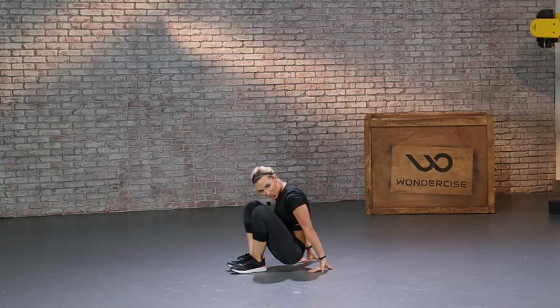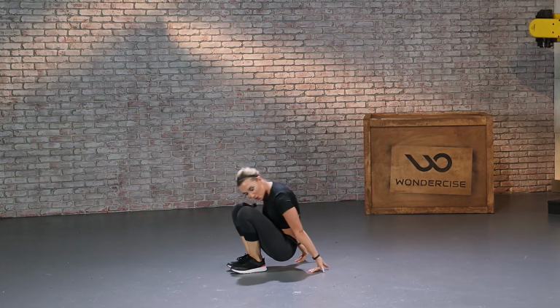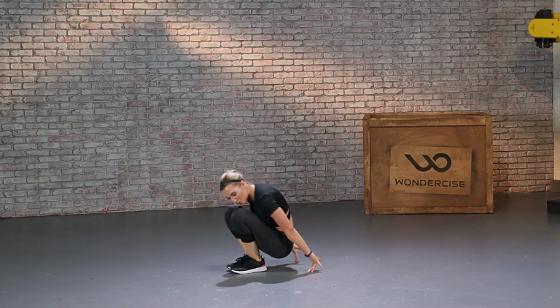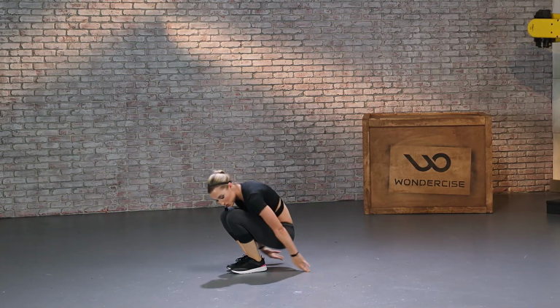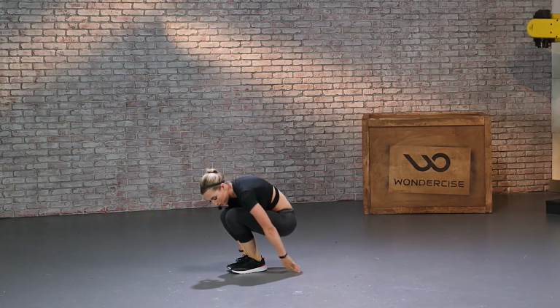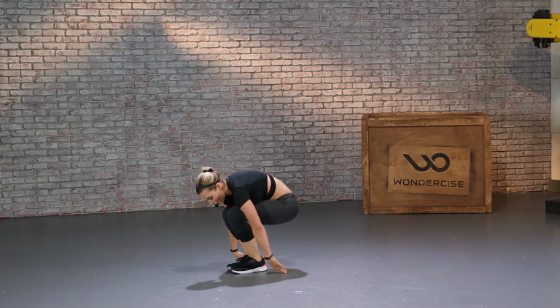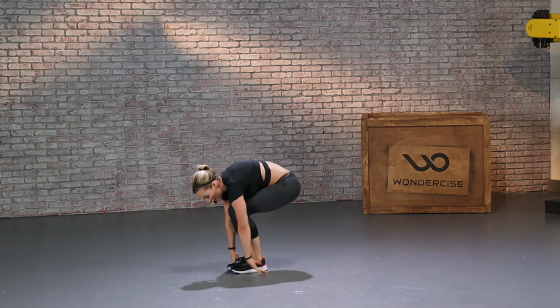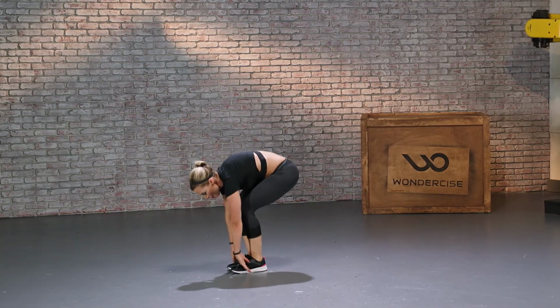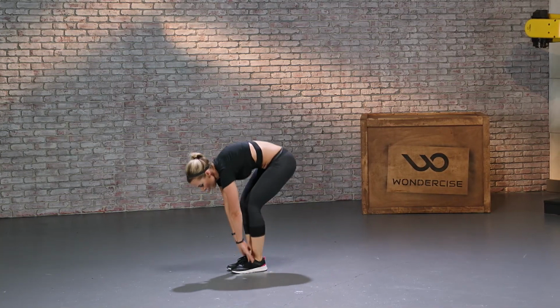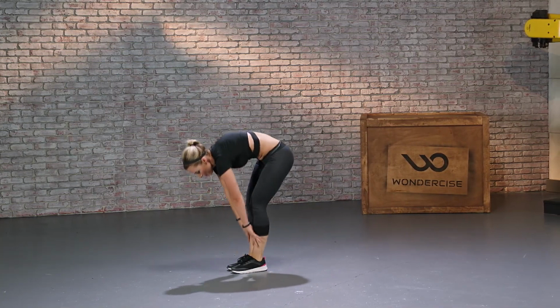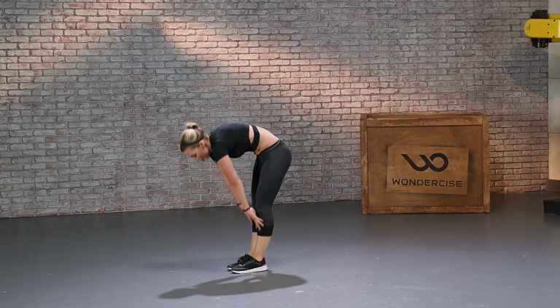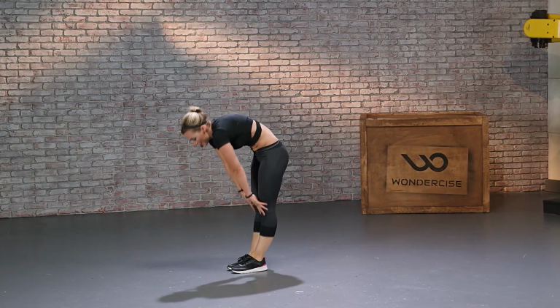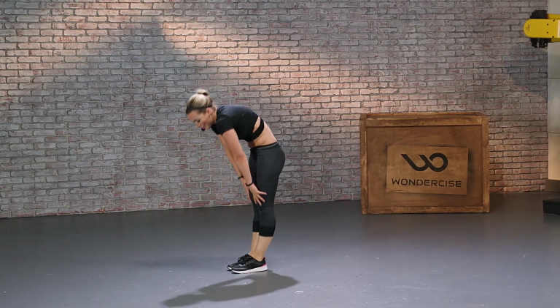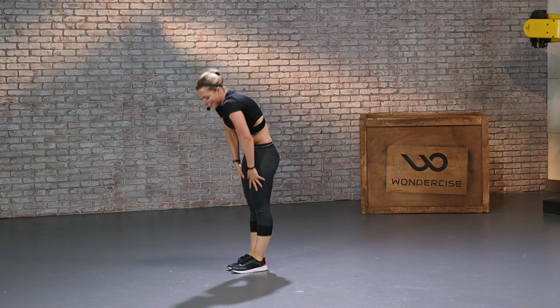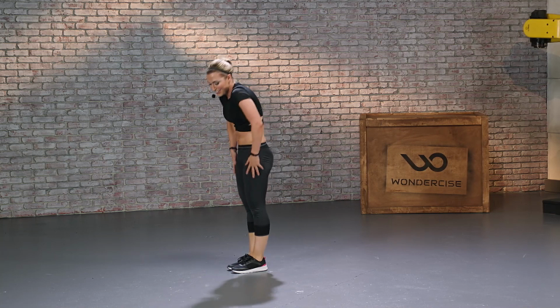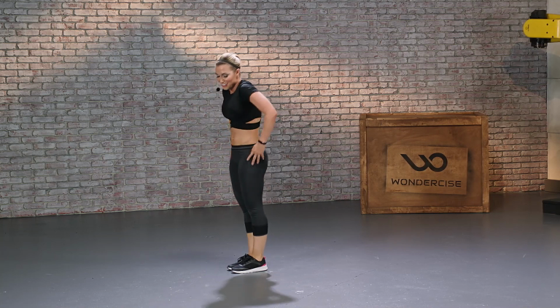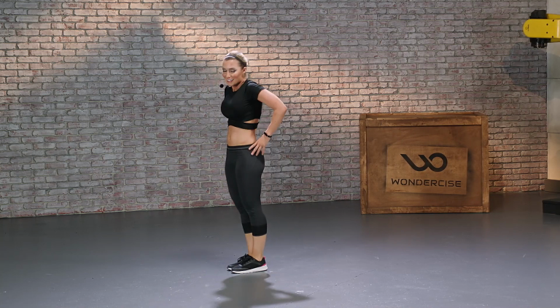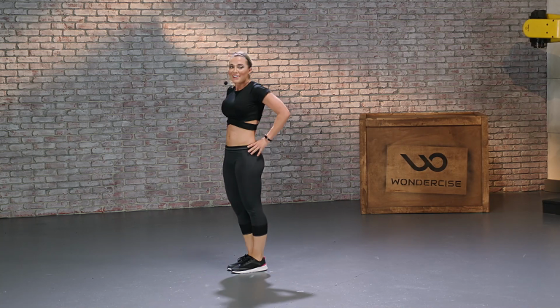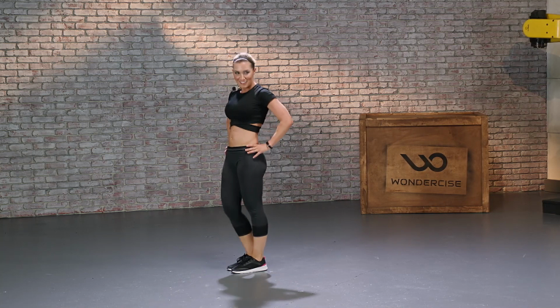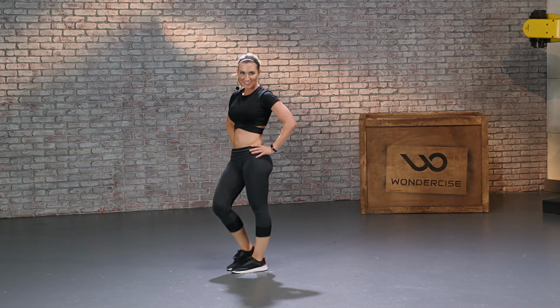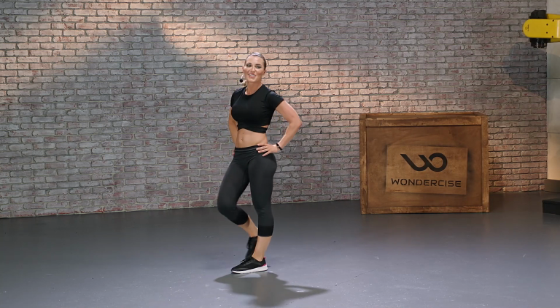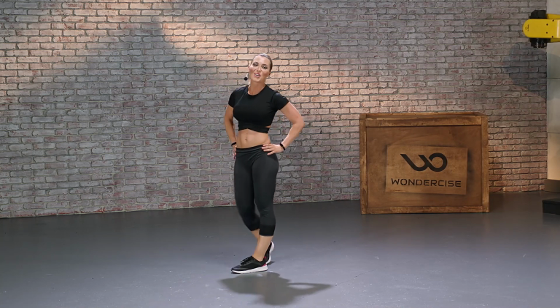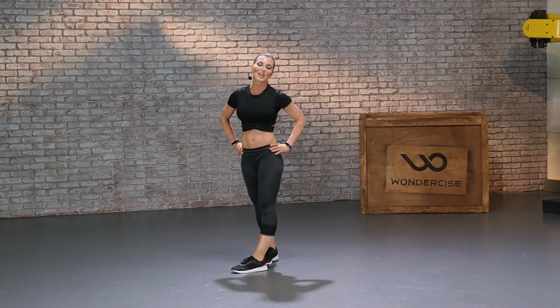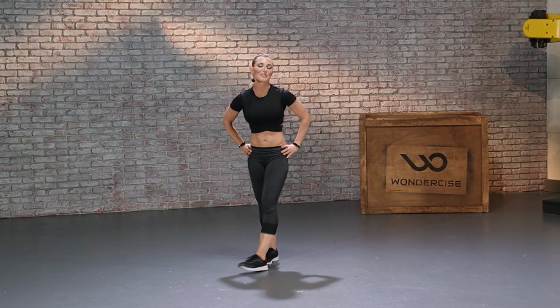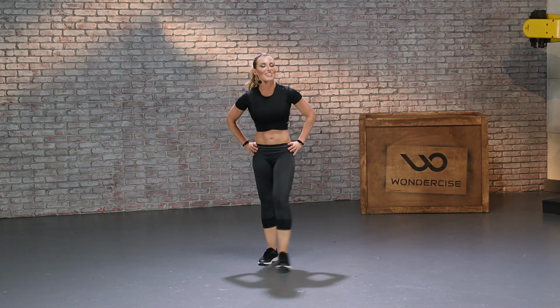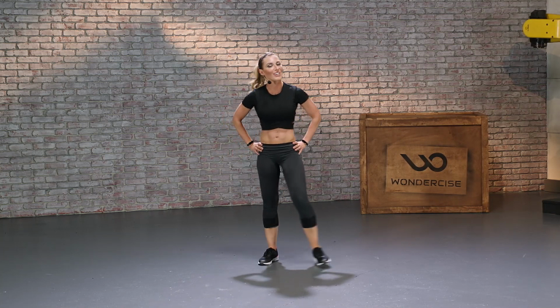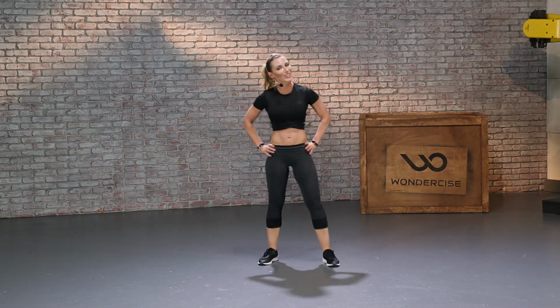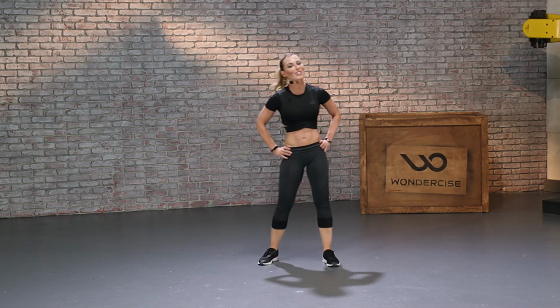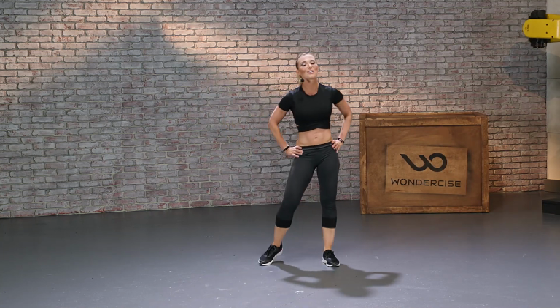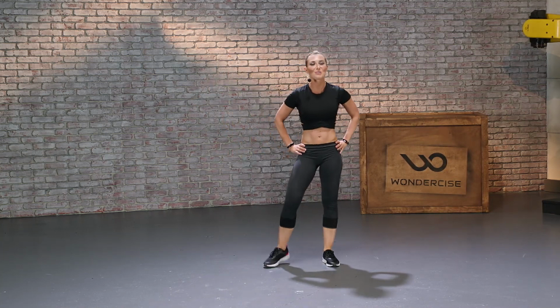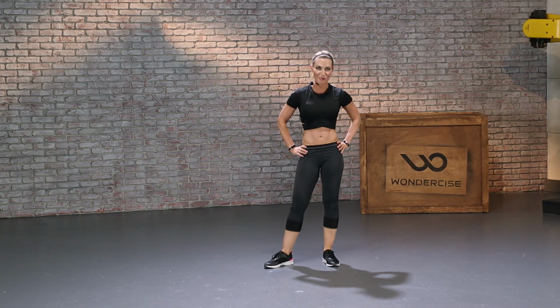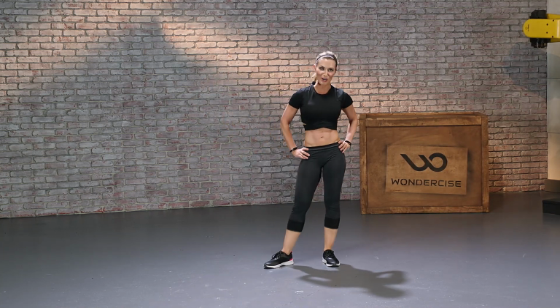Slowly roll up. All right, everyone — good work.